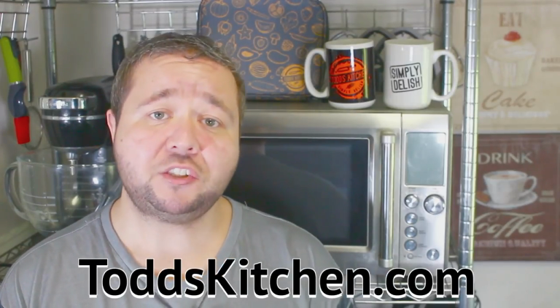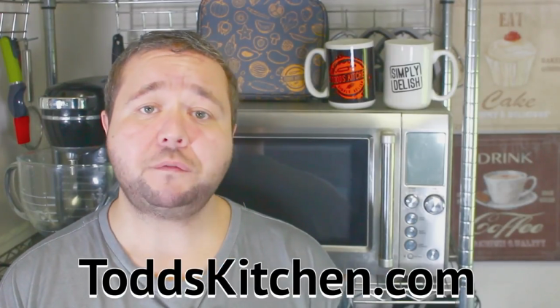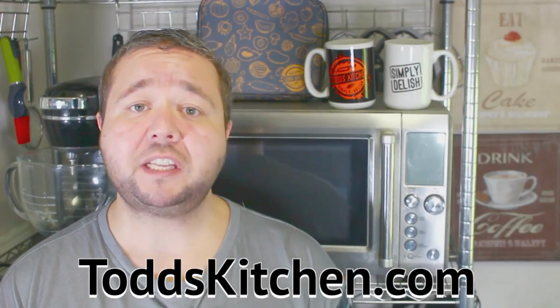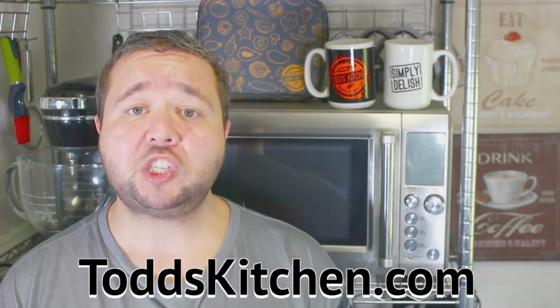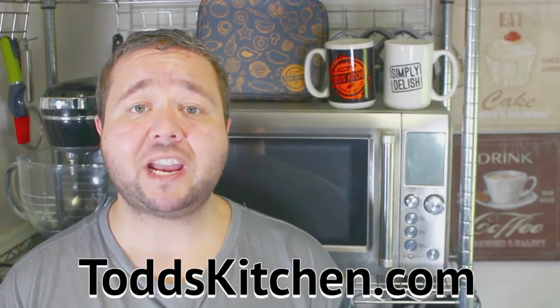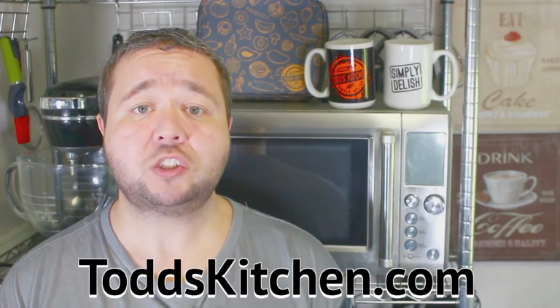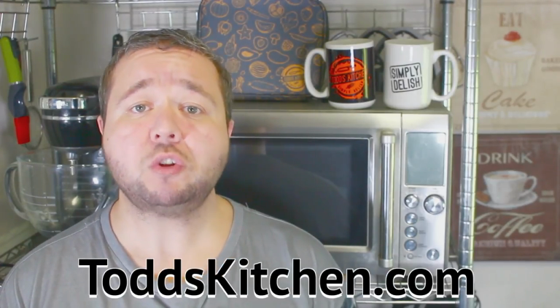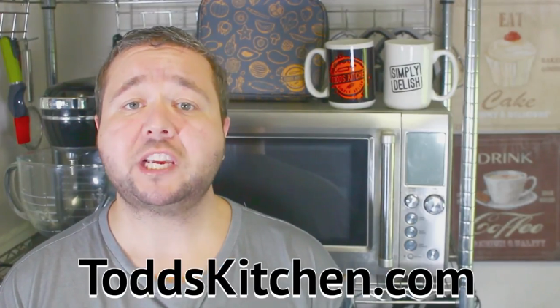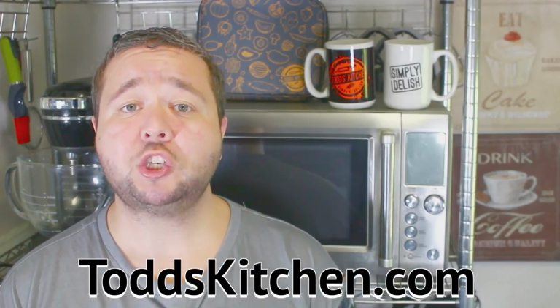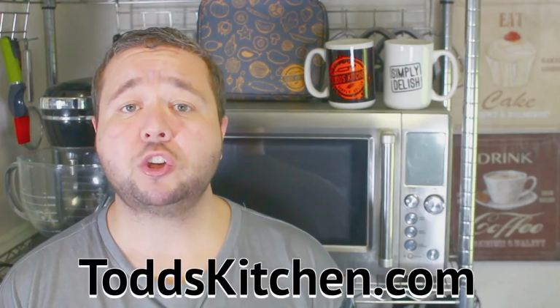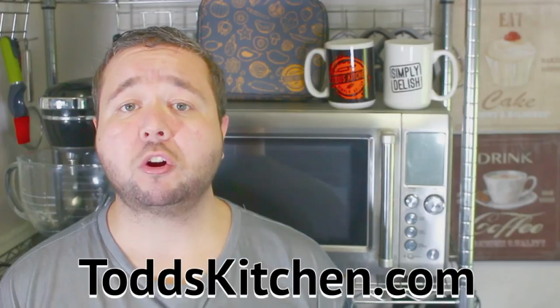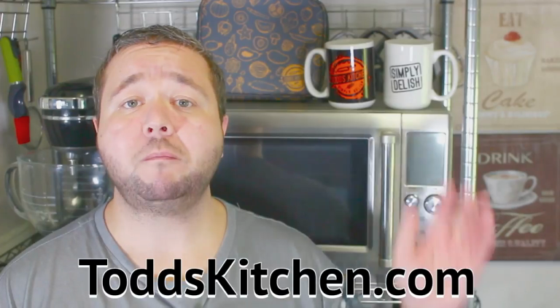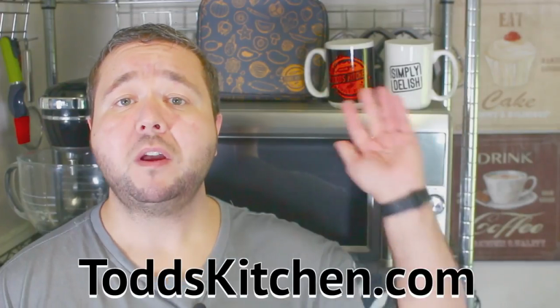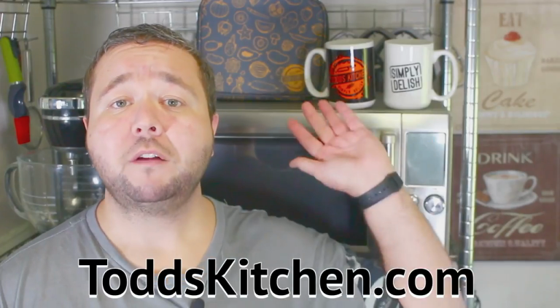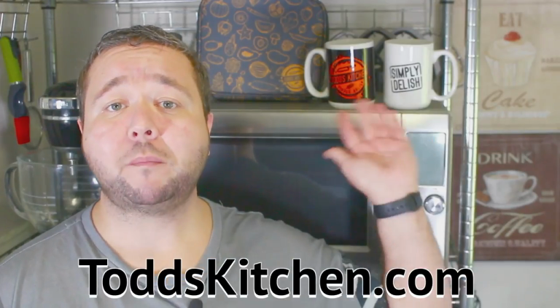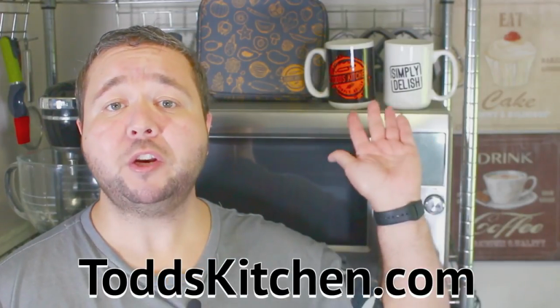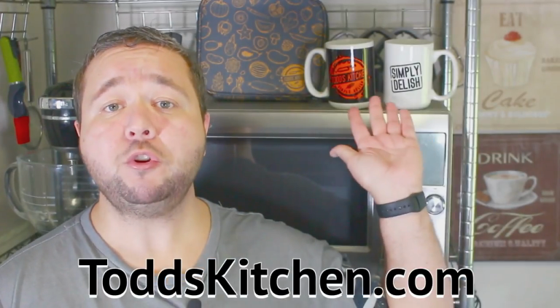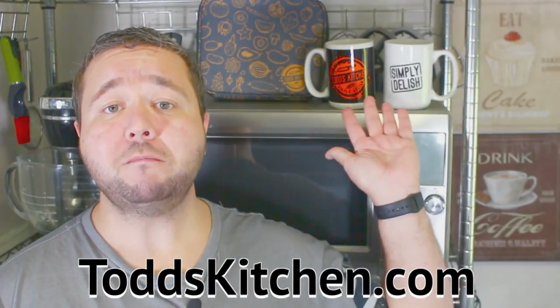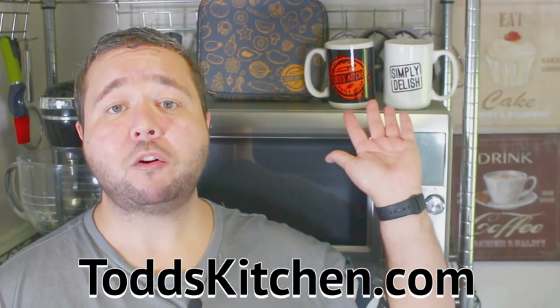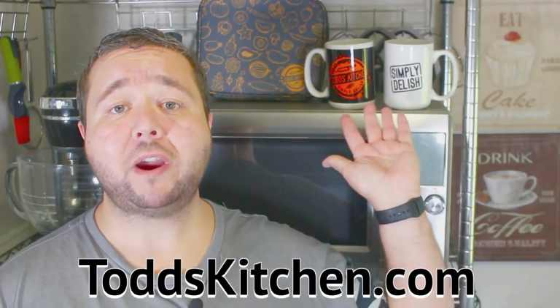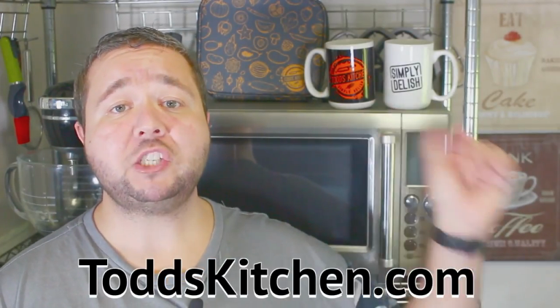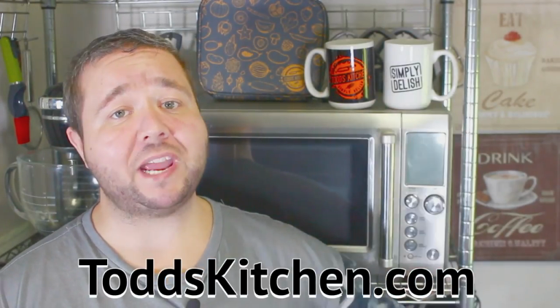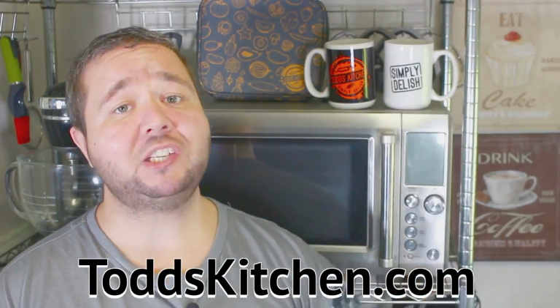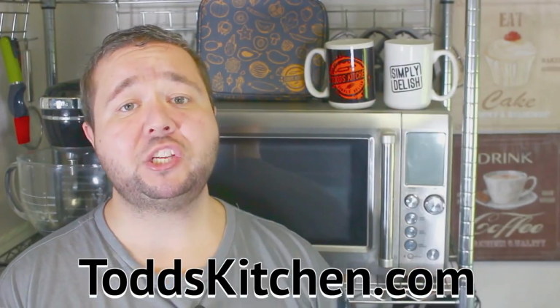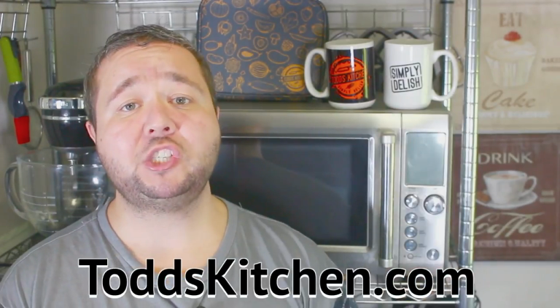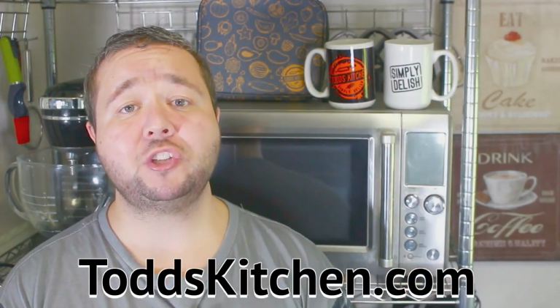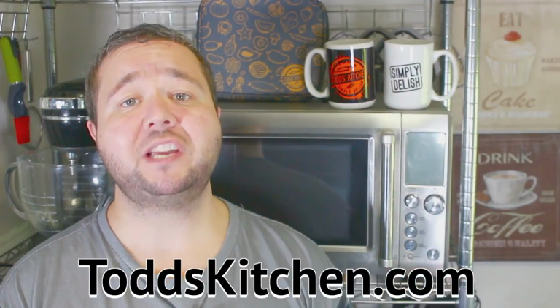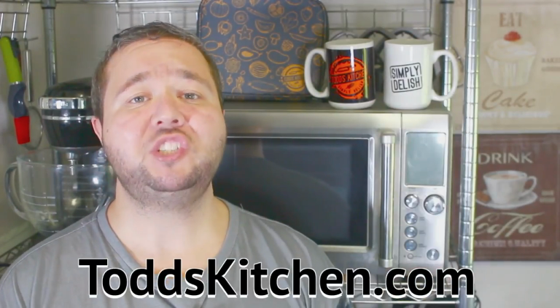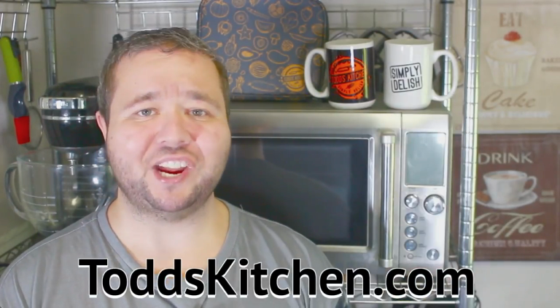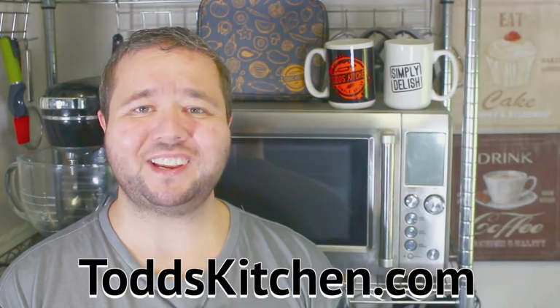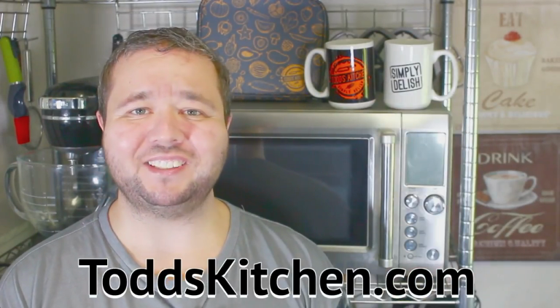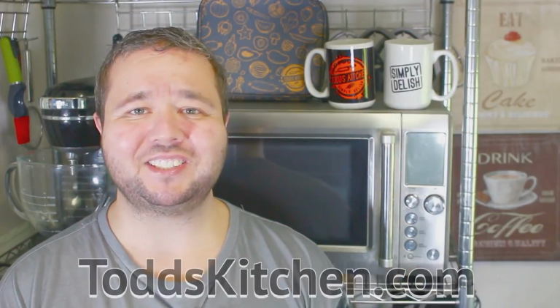Don't forget to check out todskitchen.com for my new mug range and t-shirts and jackets.